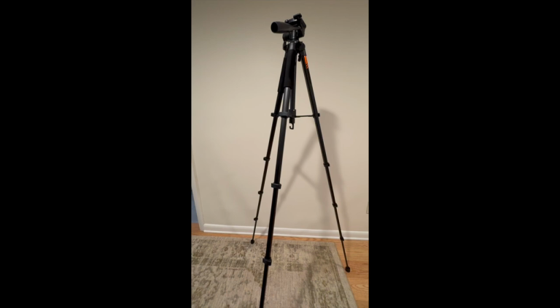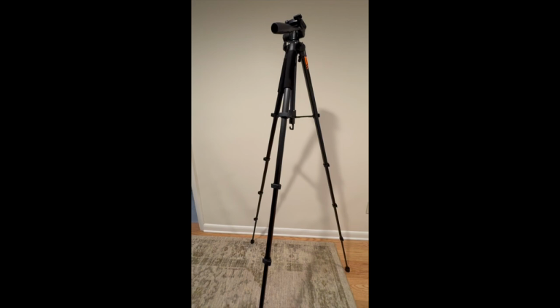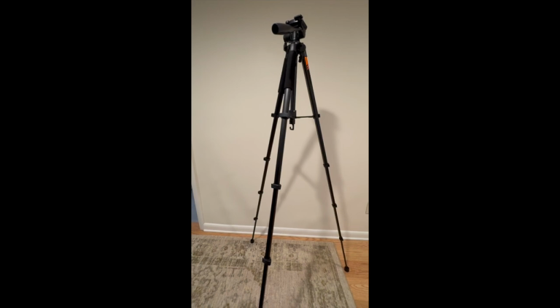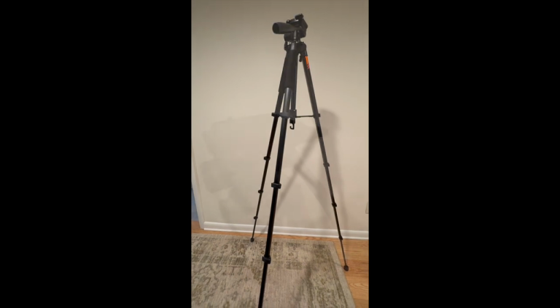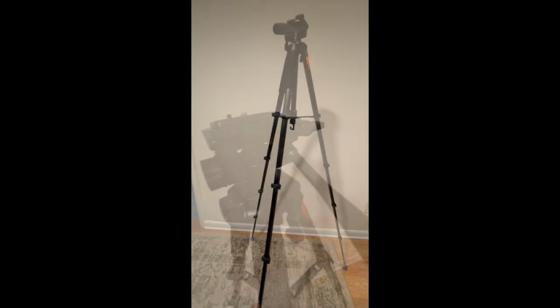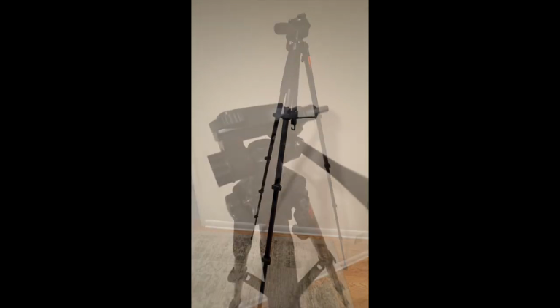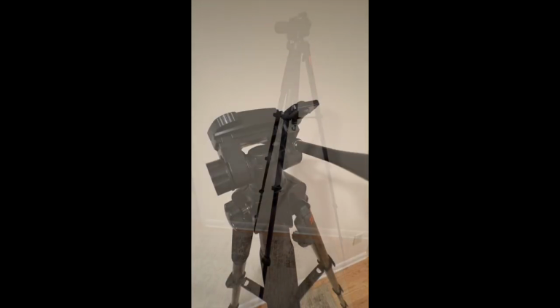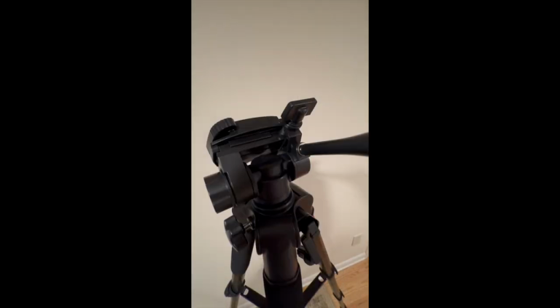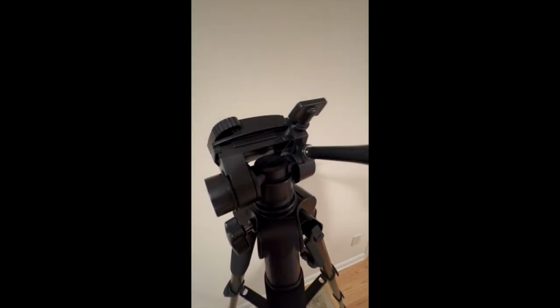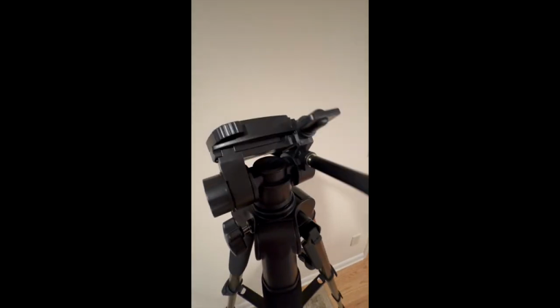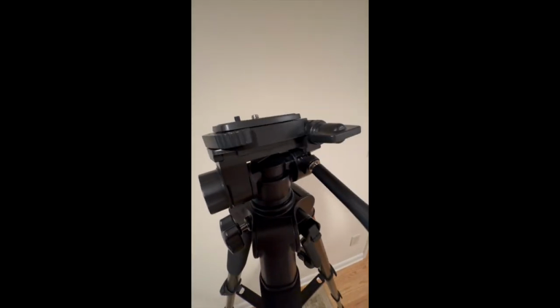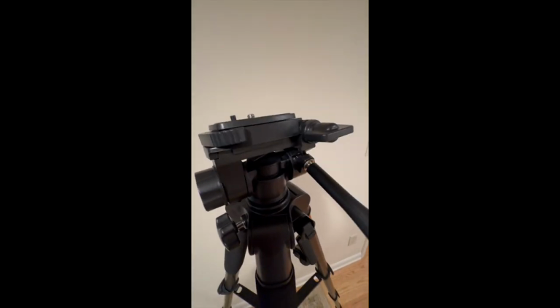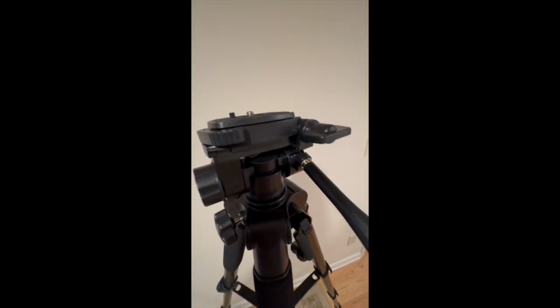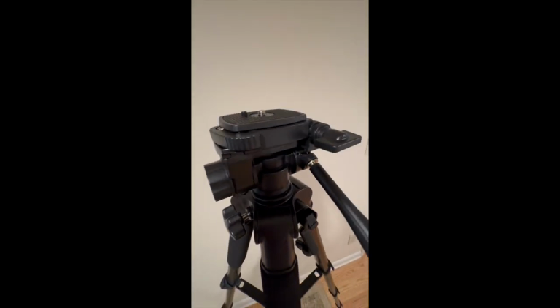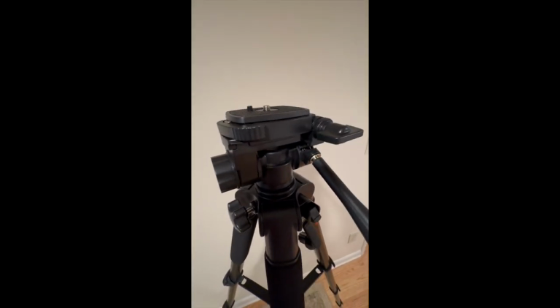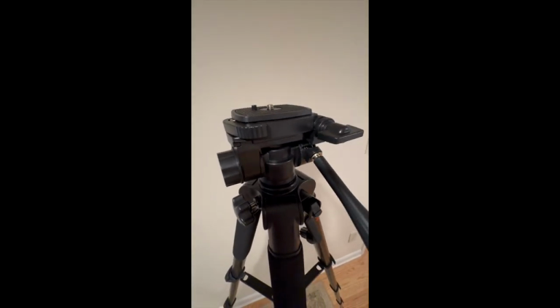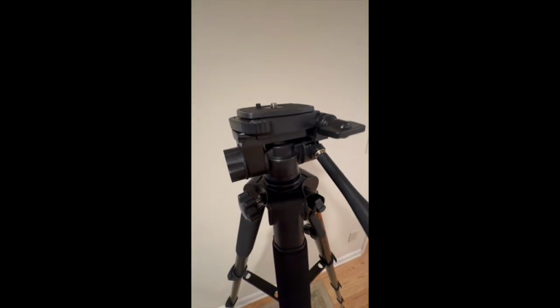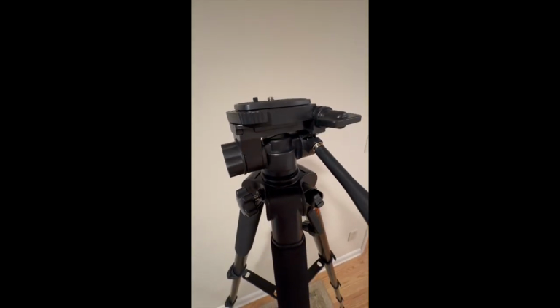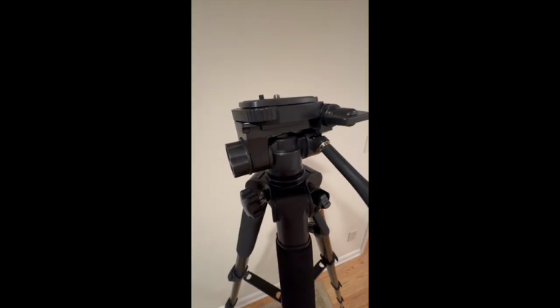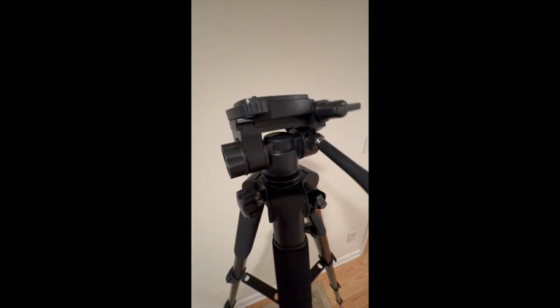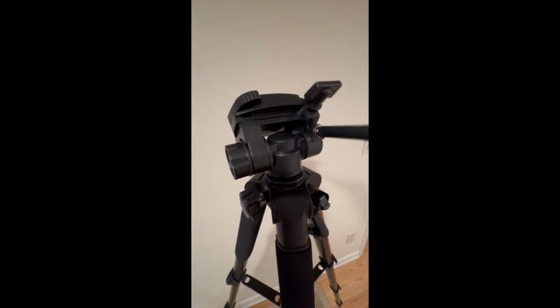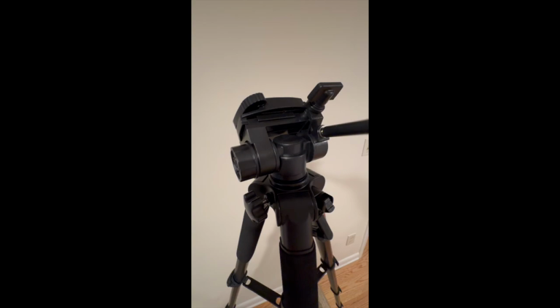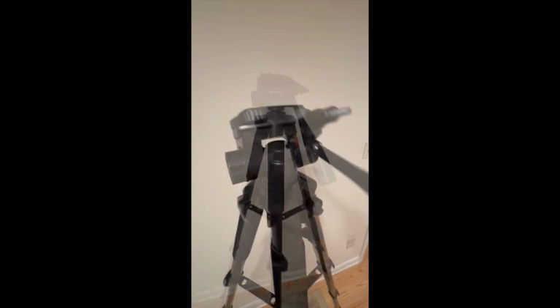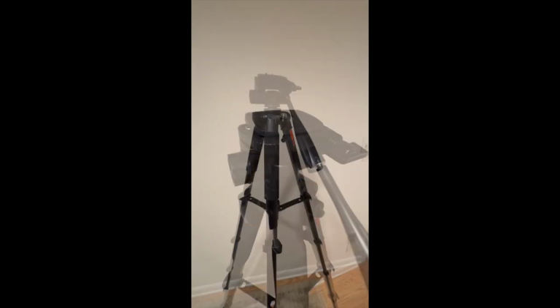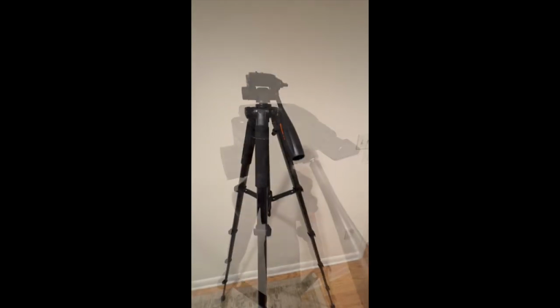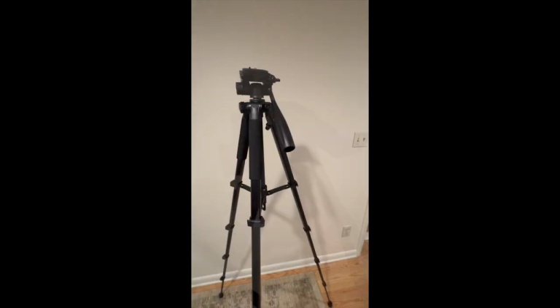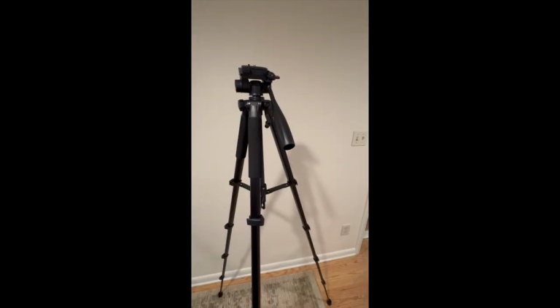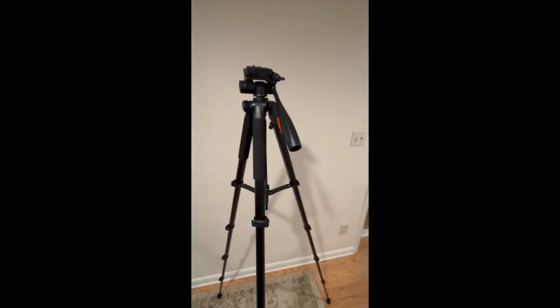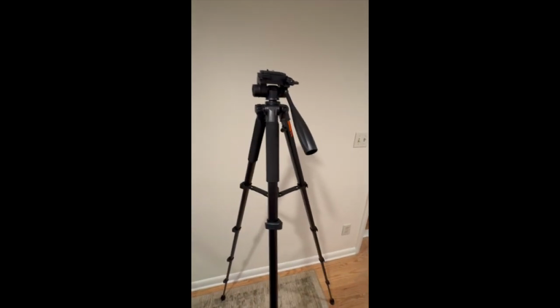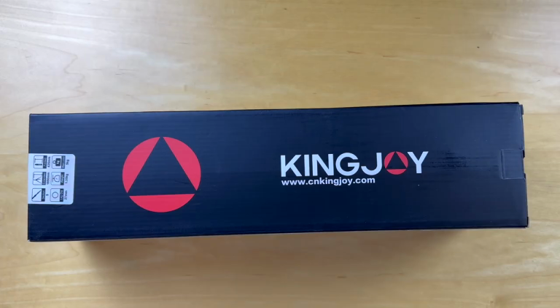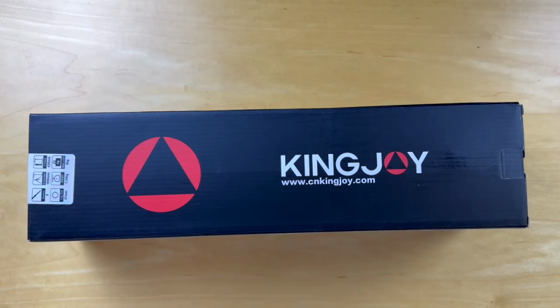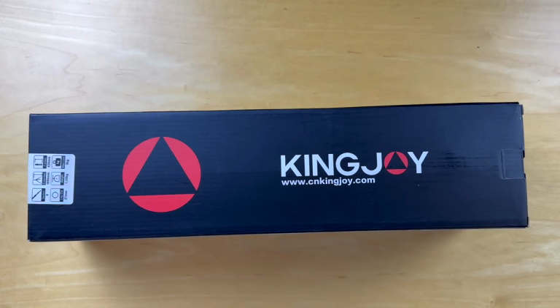Hello and welcome. Today we're unboxing the Kingjoy 75 inch camera tripod.